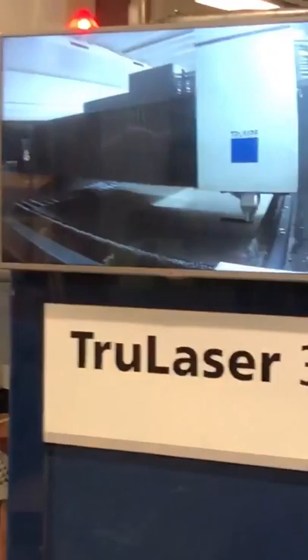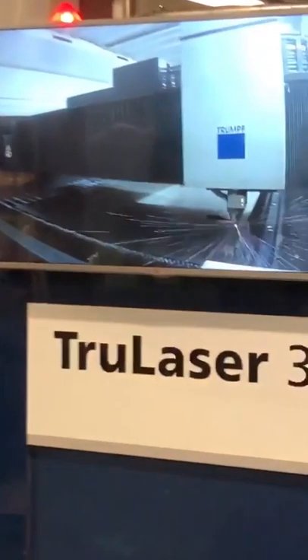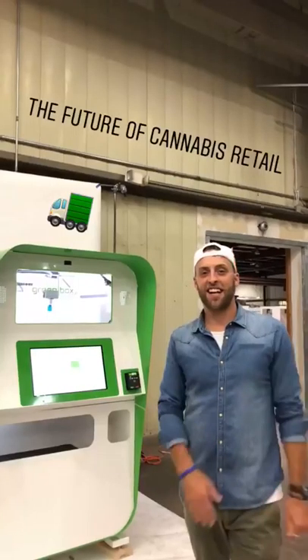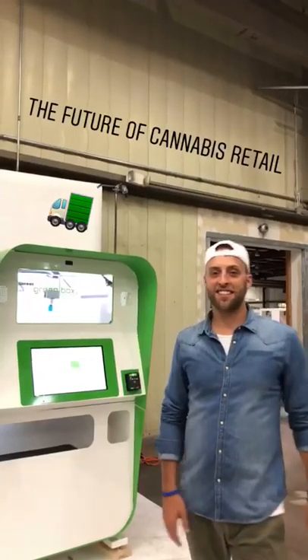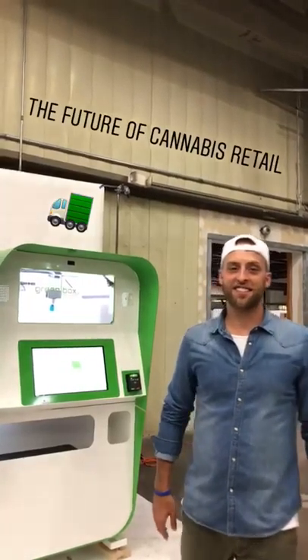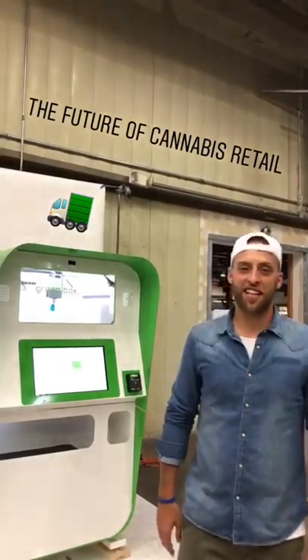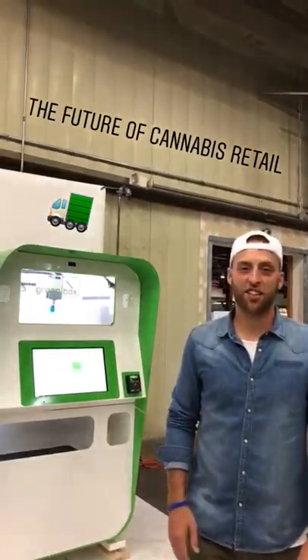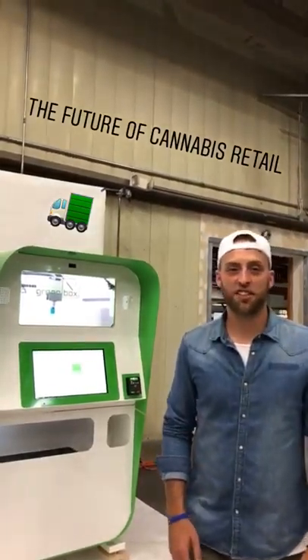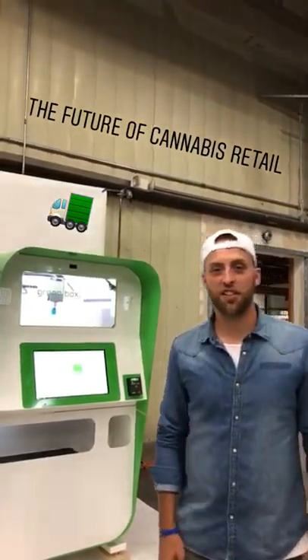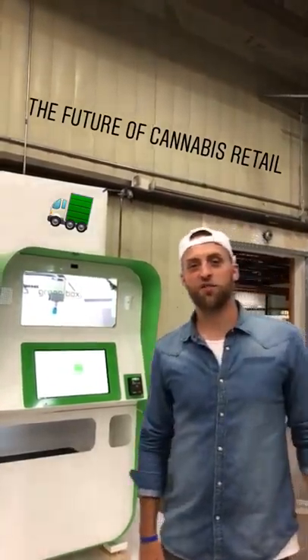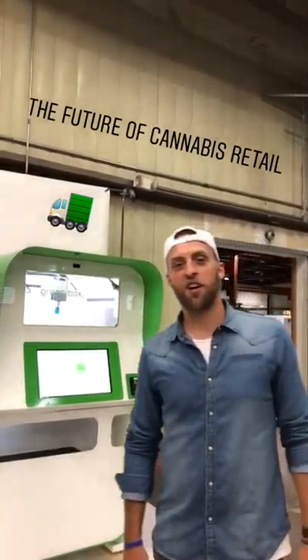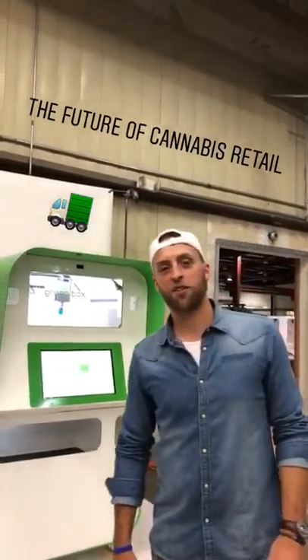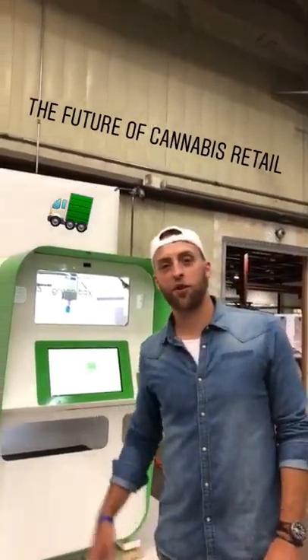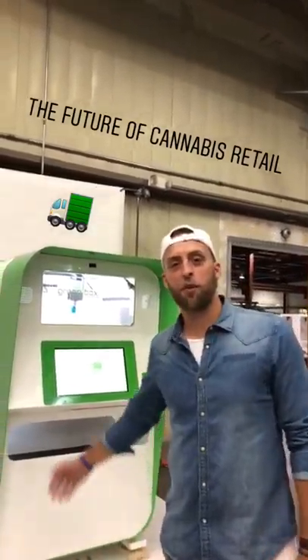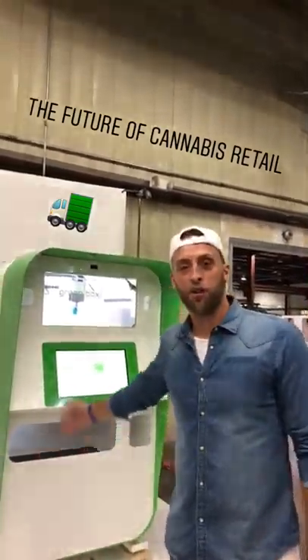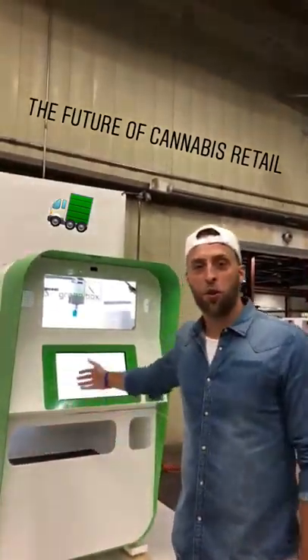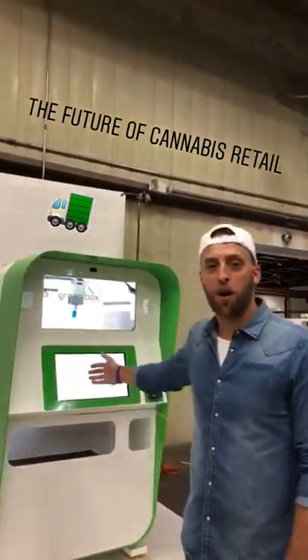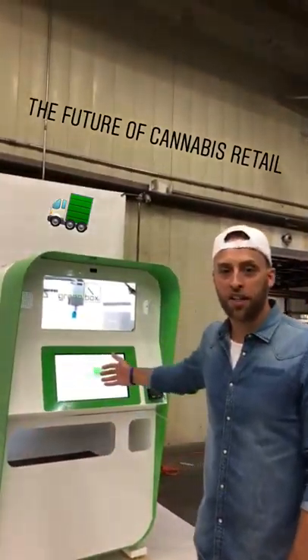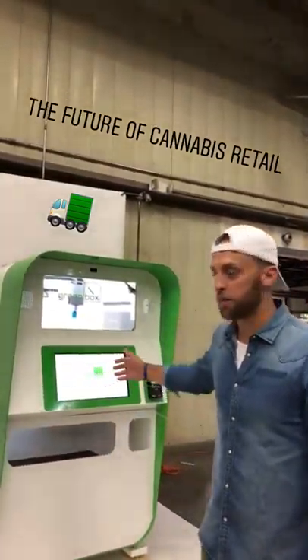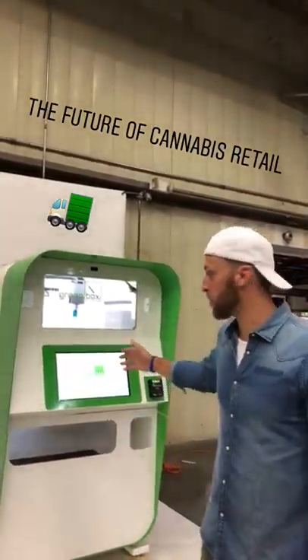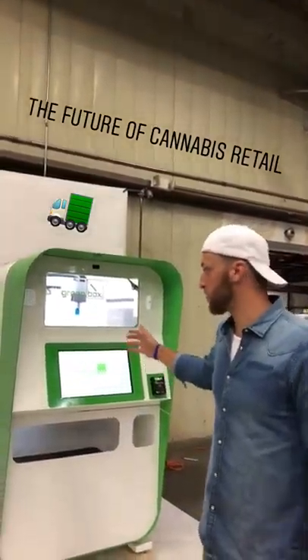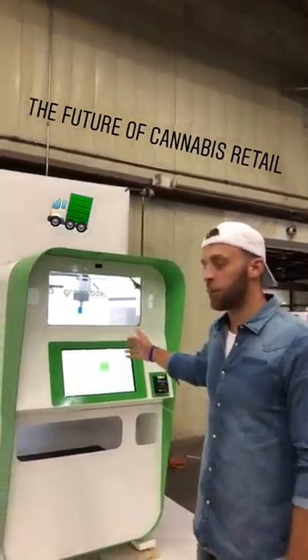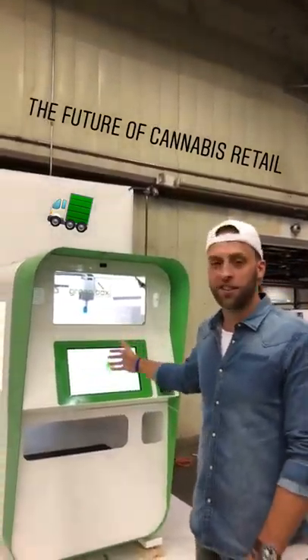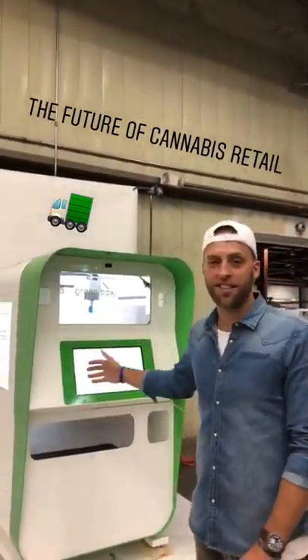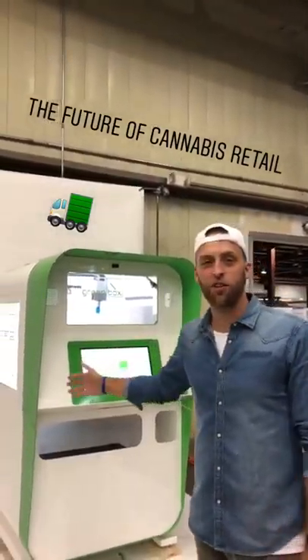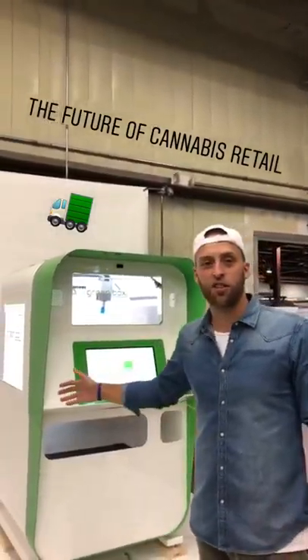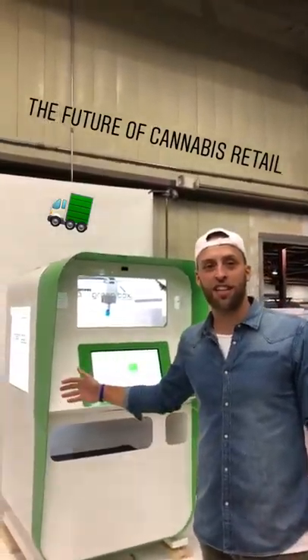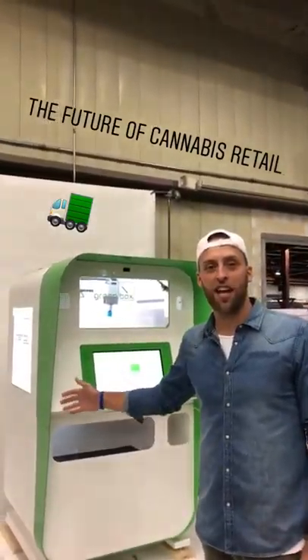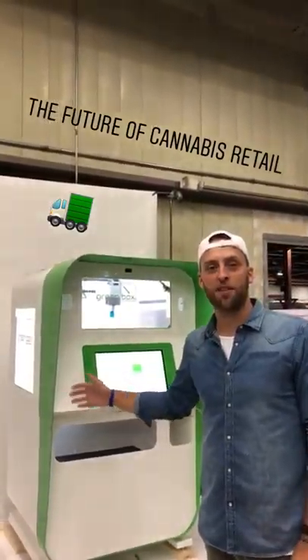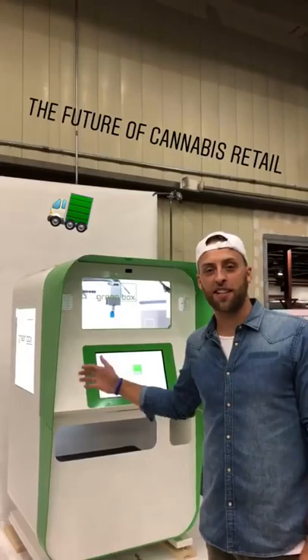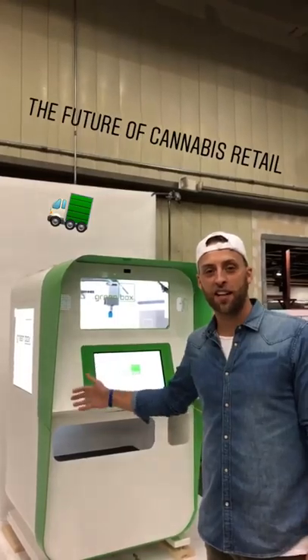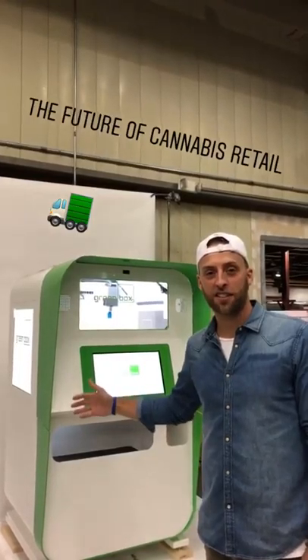Hey guys, Zach Johnson here, founder of Greenbox Robotics, the world's first intelligent cannabis kiosk.